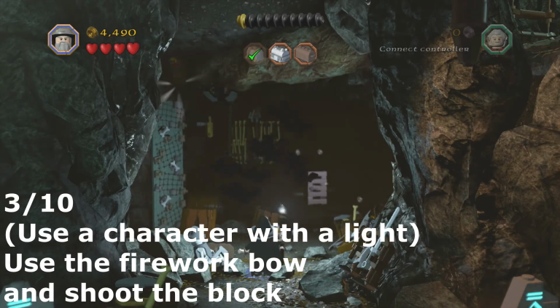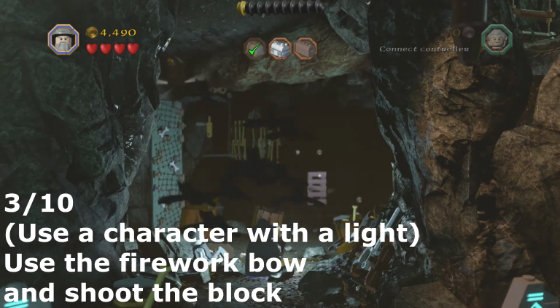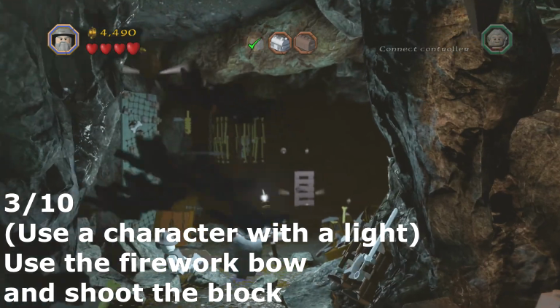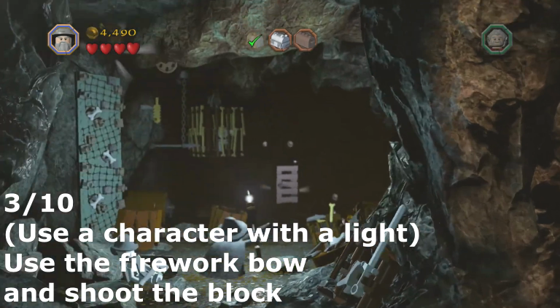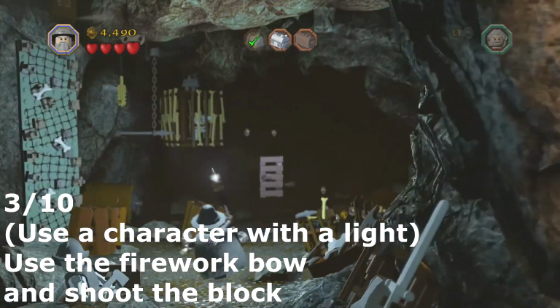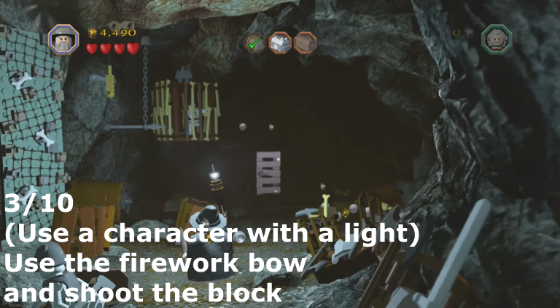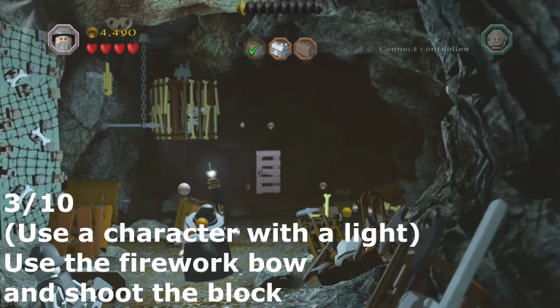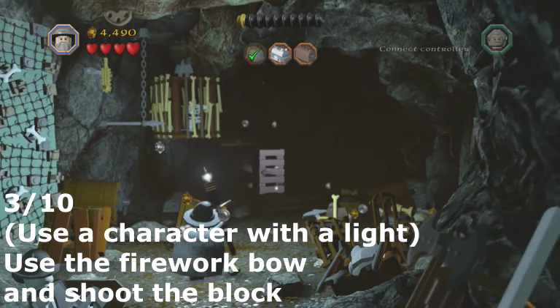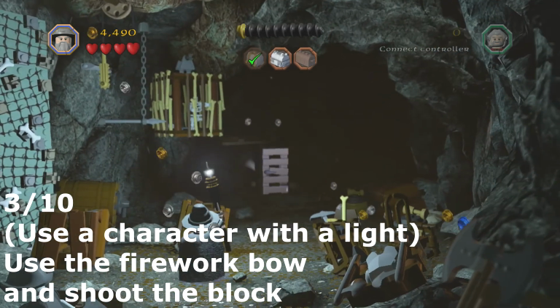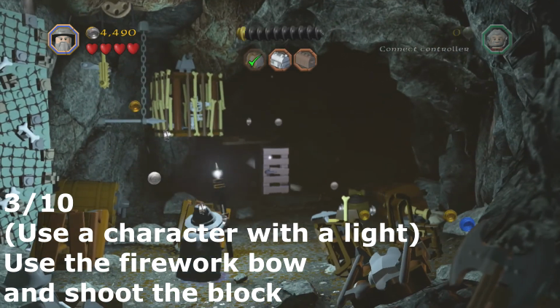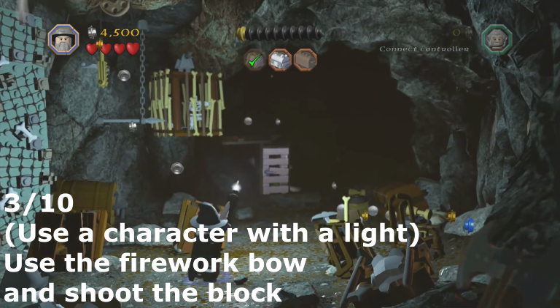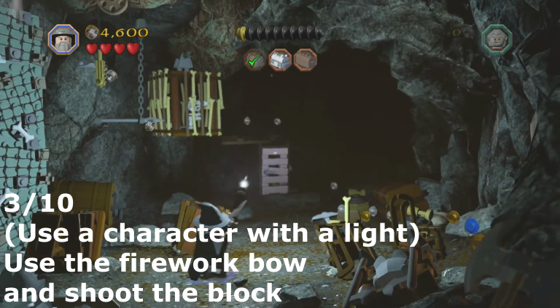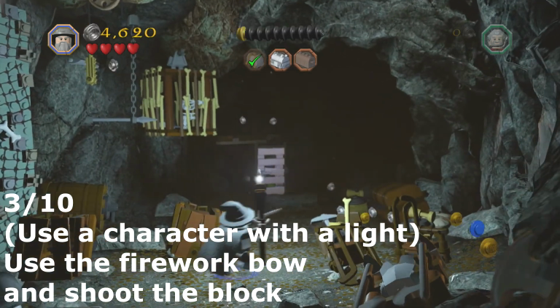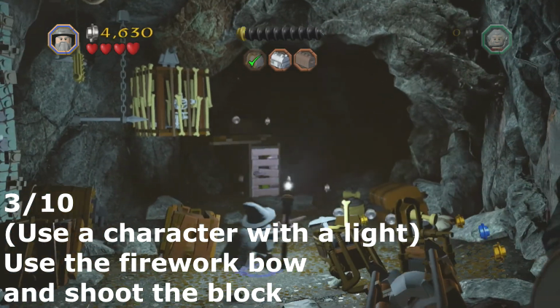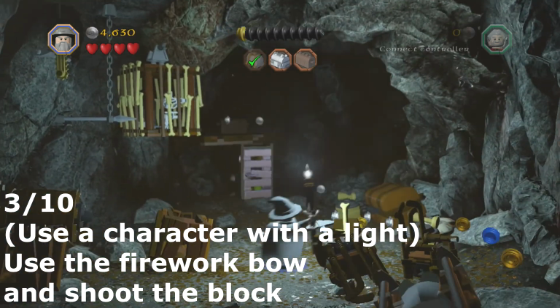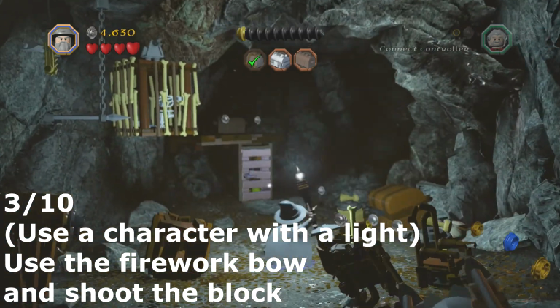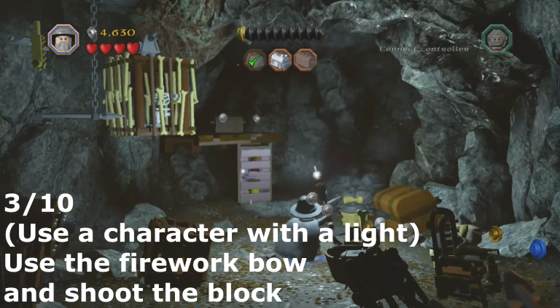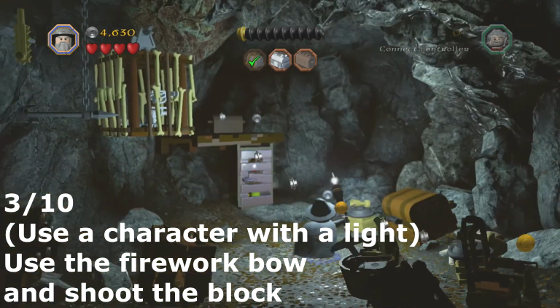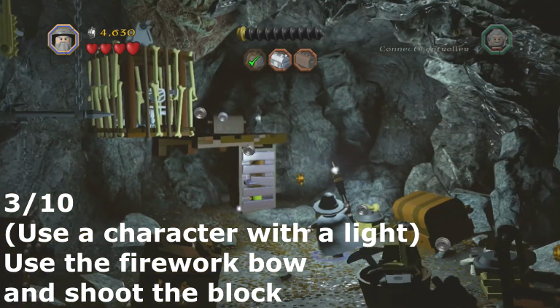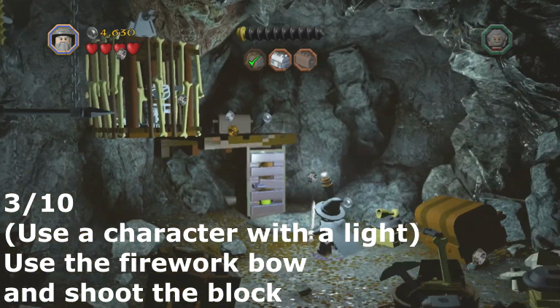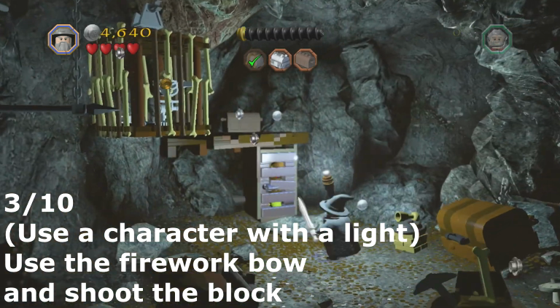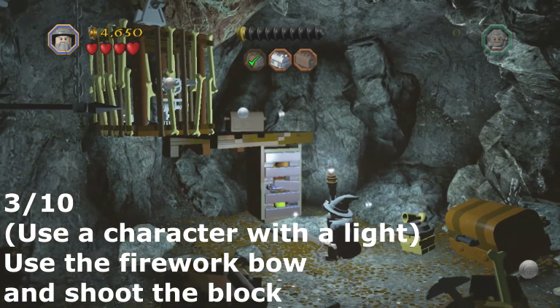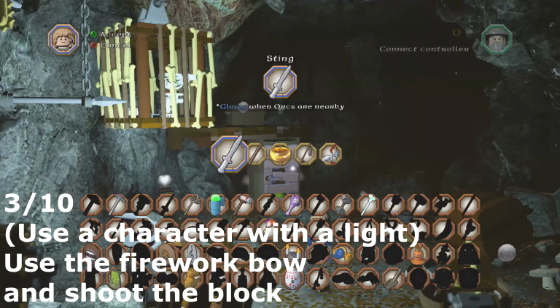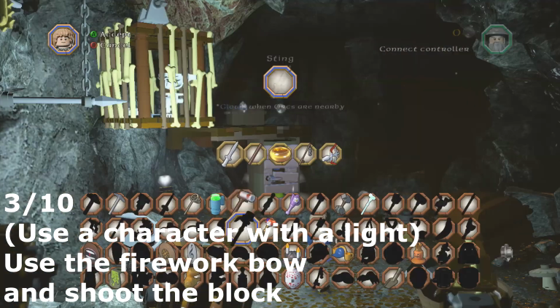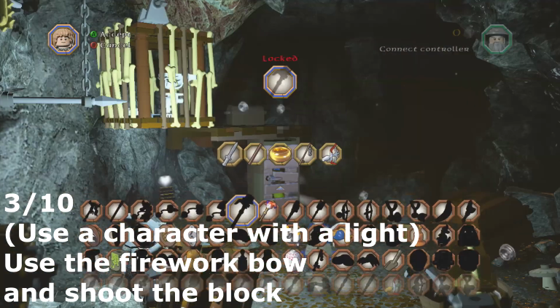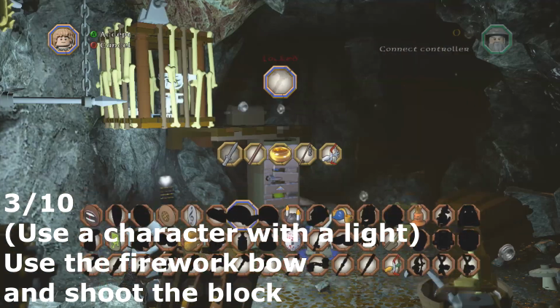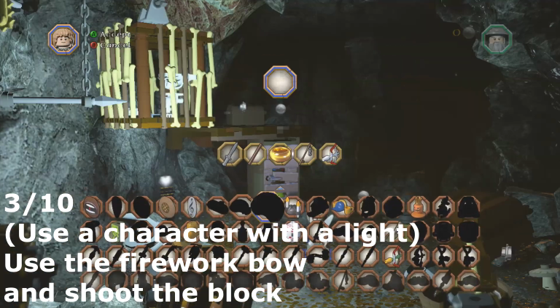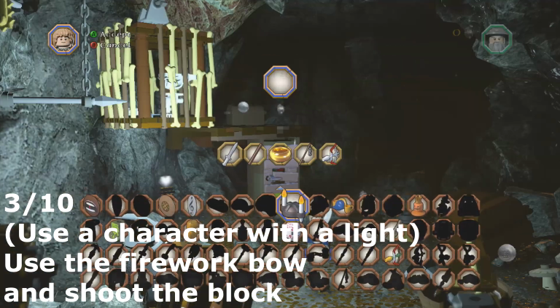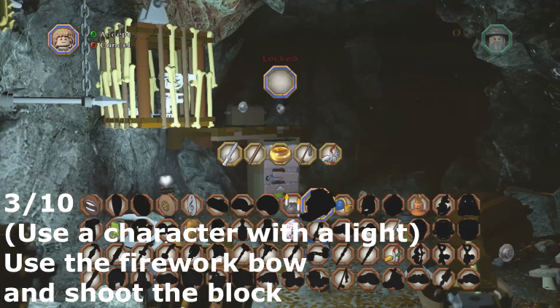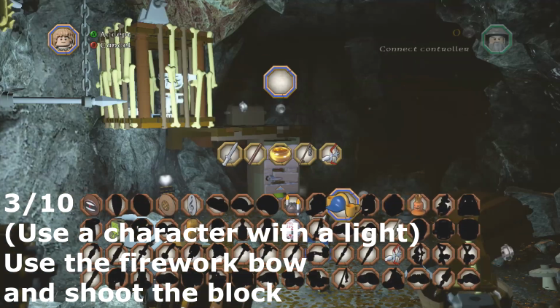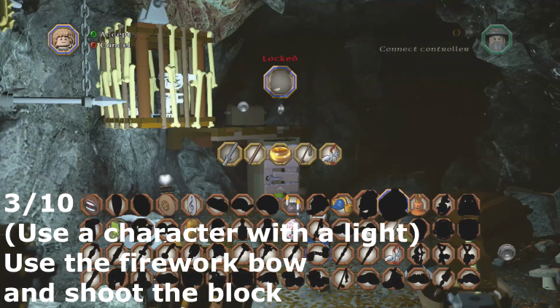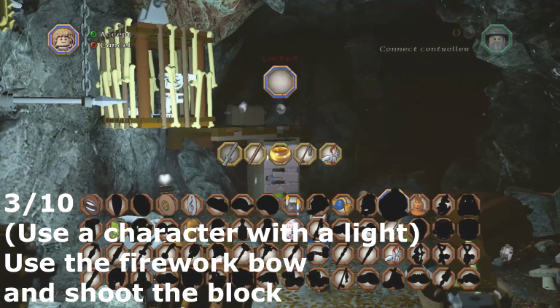For the third minikit you need to use a character with a light. Then use the firework bow and shoot the silver block.